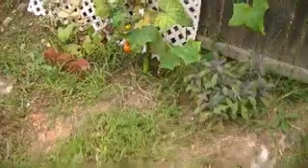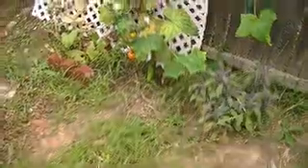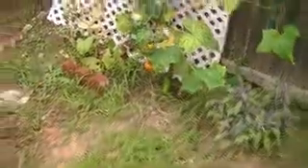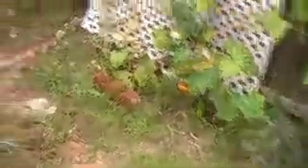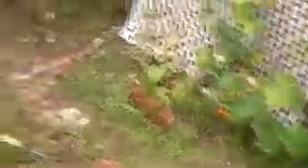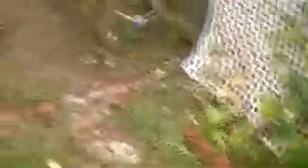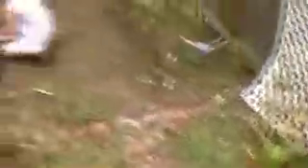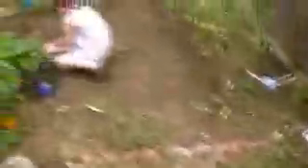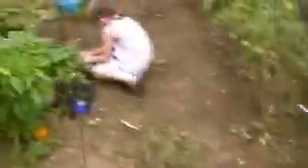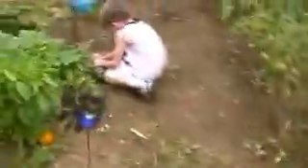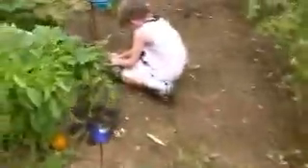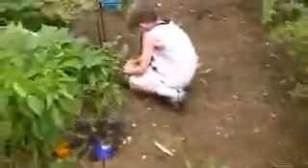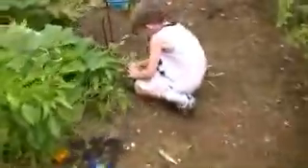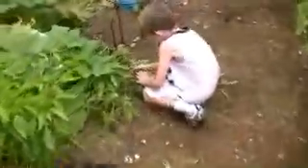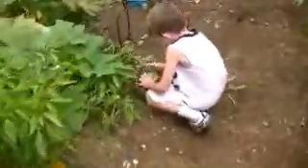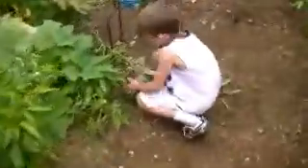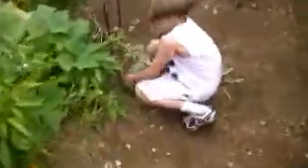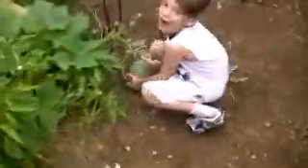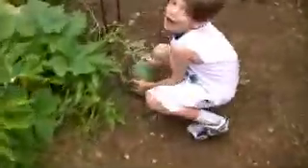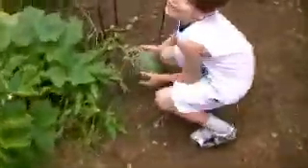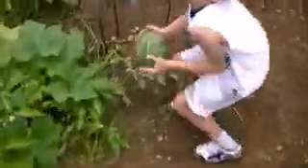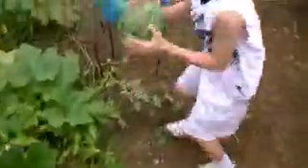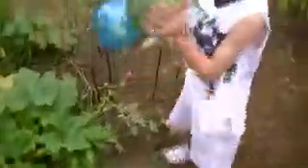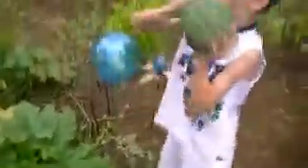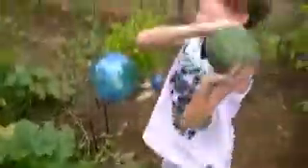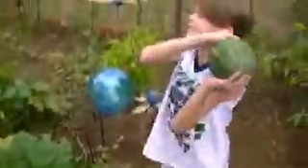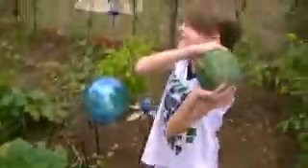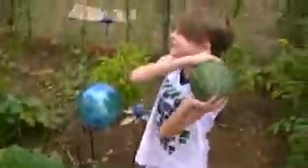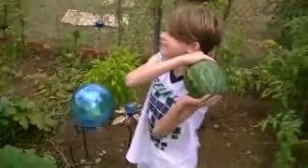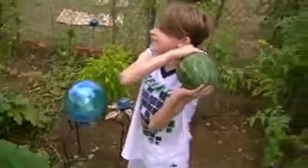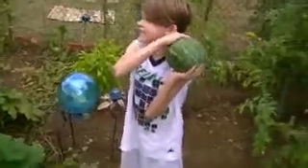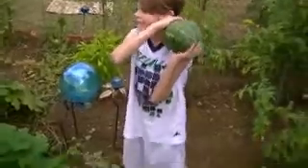Here we are in the final pieces of the garden, and Jason has picked this year's watermelon.